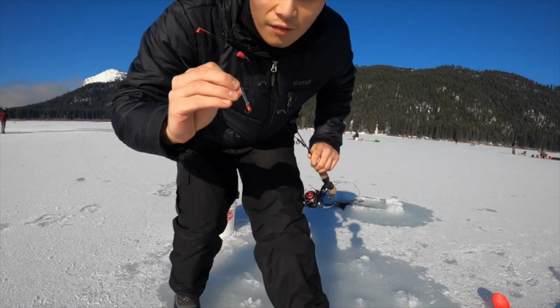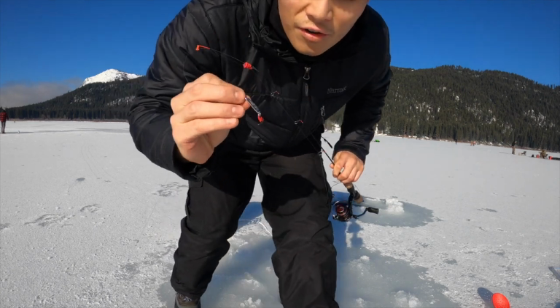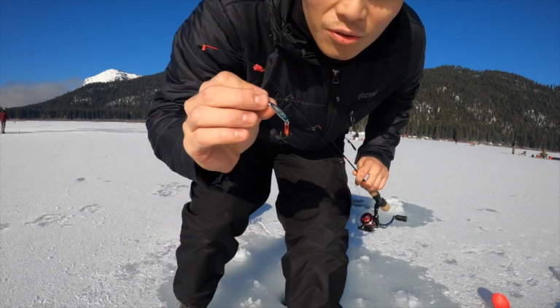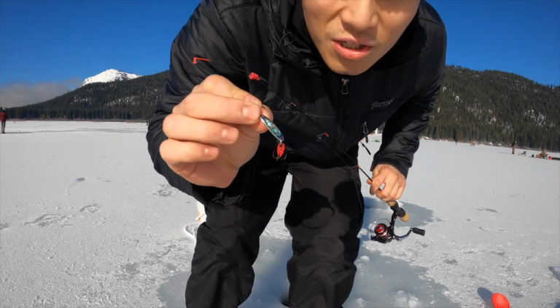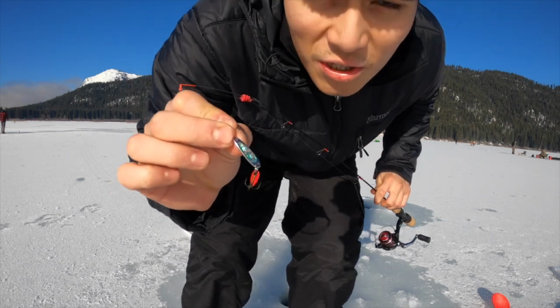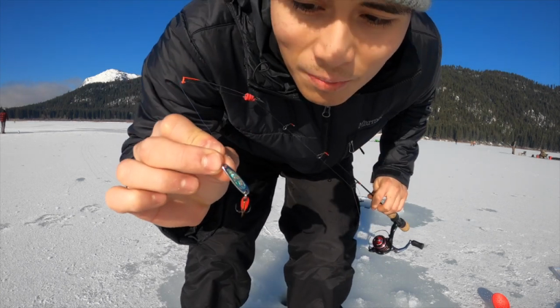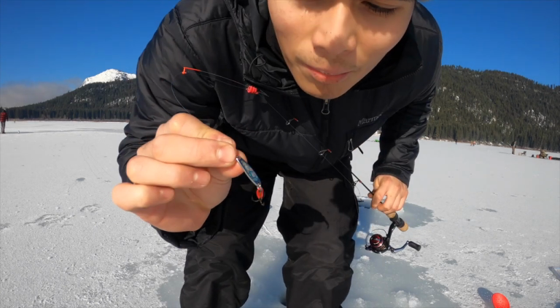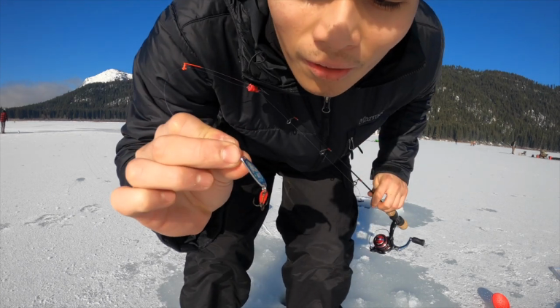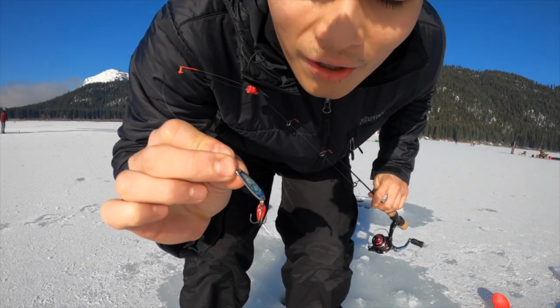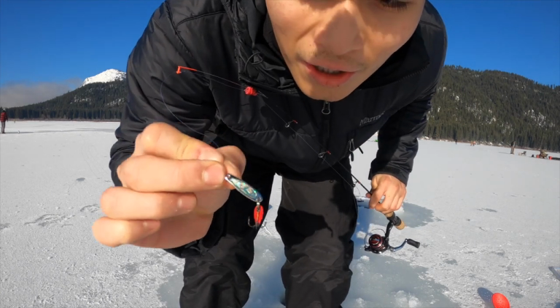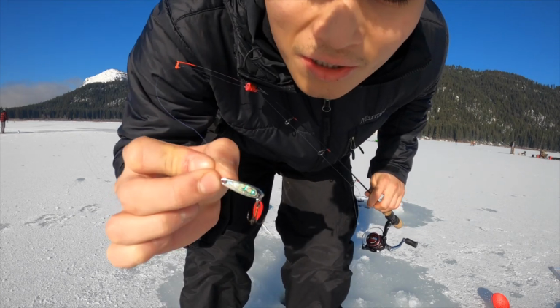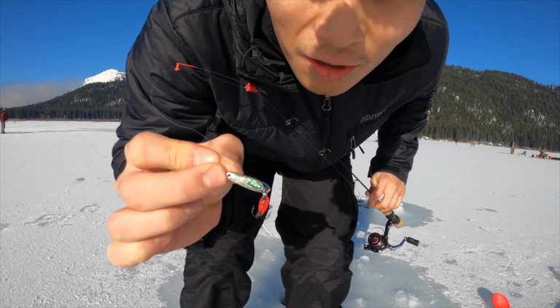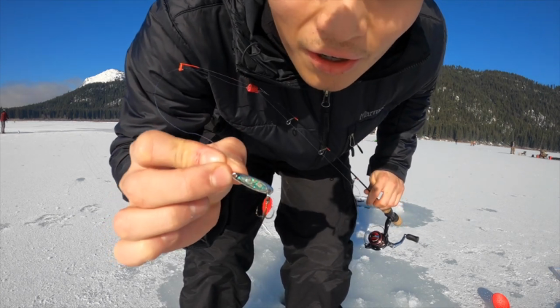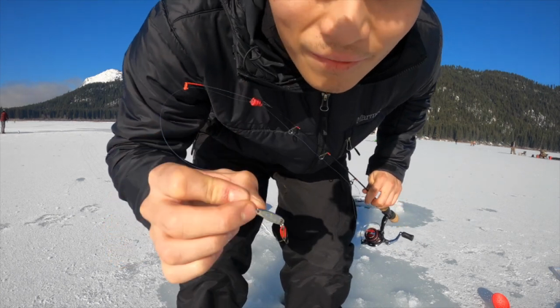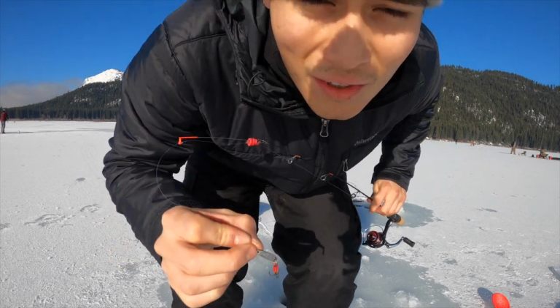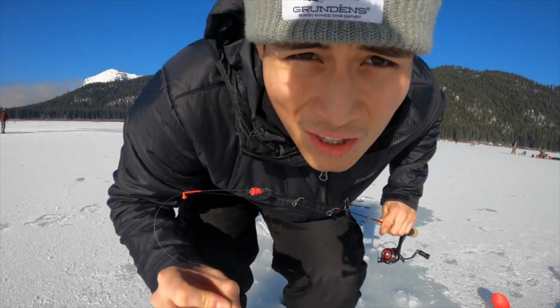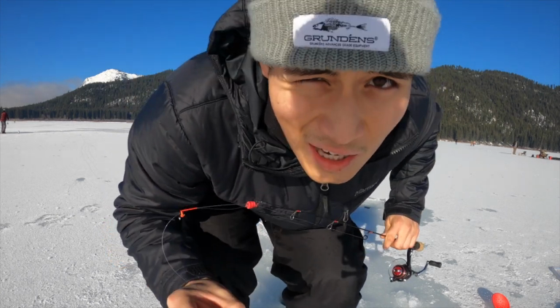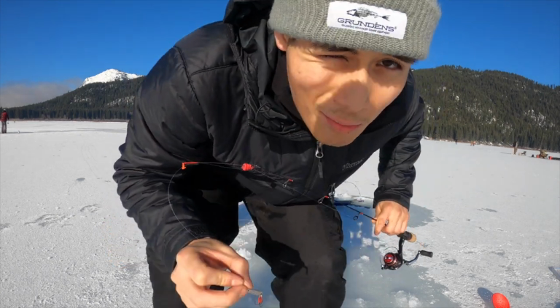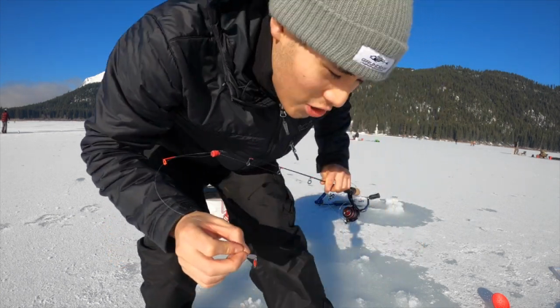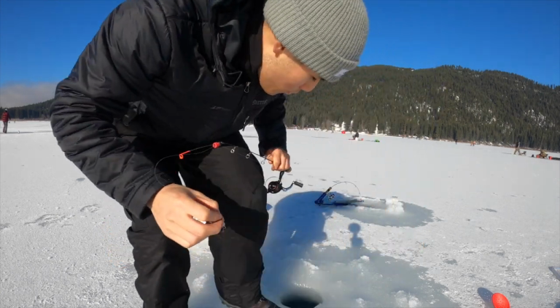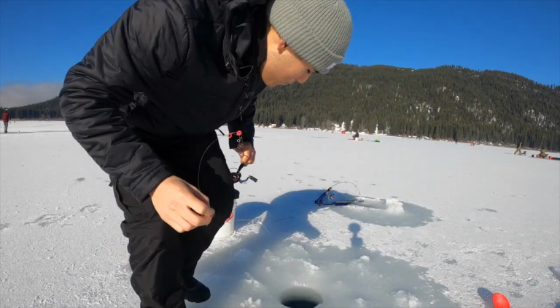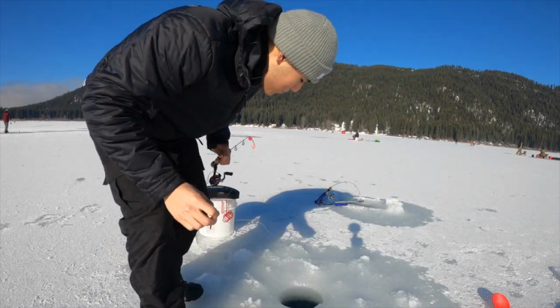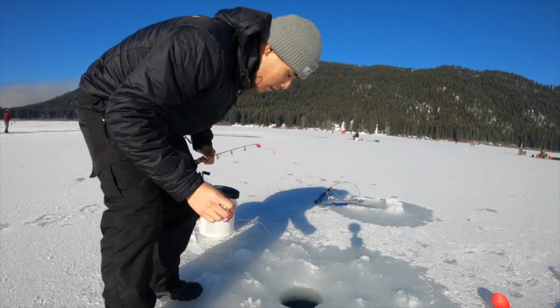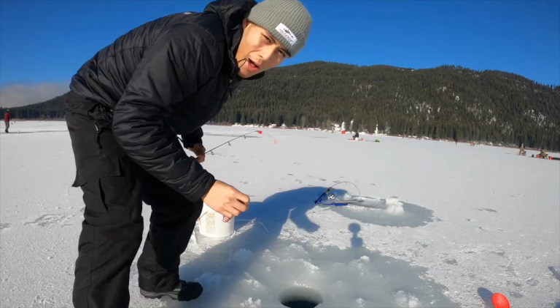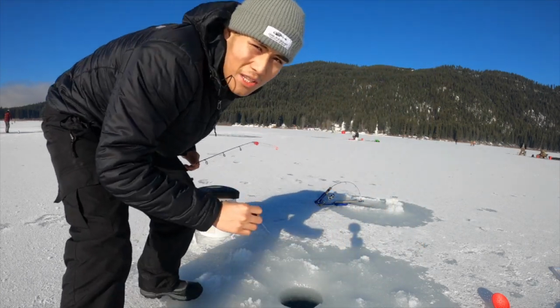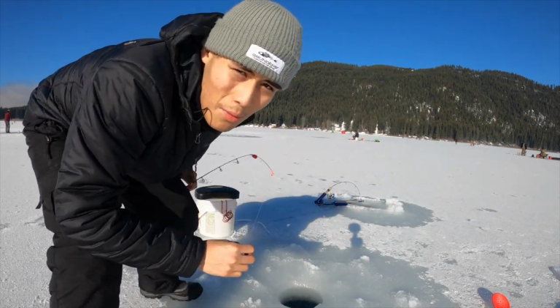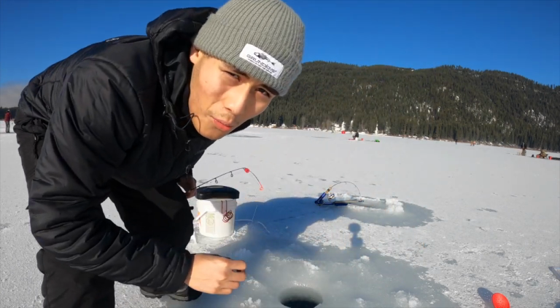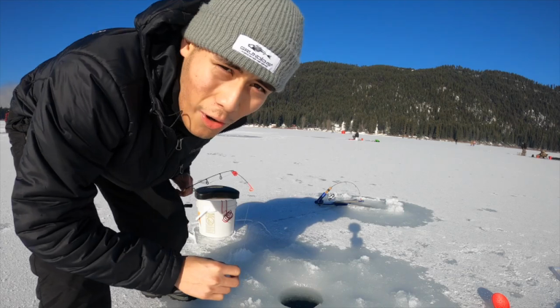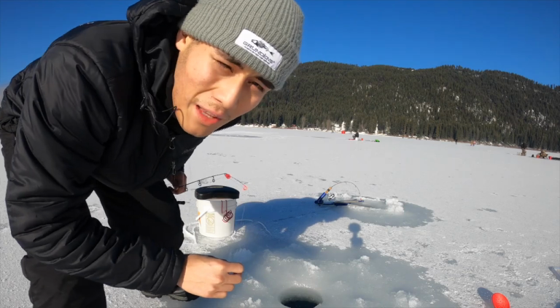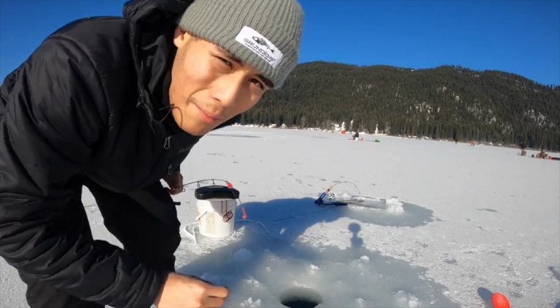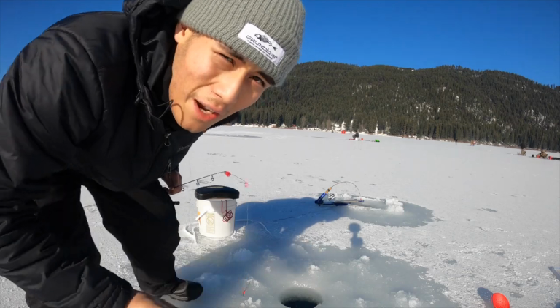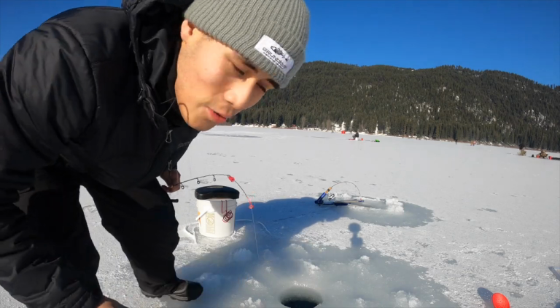Fishing with a Swedish pimple — silver, size number two. I'm going to tip it with worm and then get back to it.